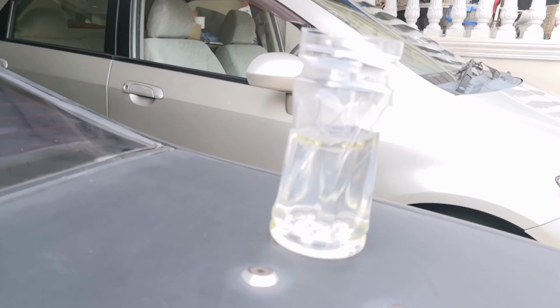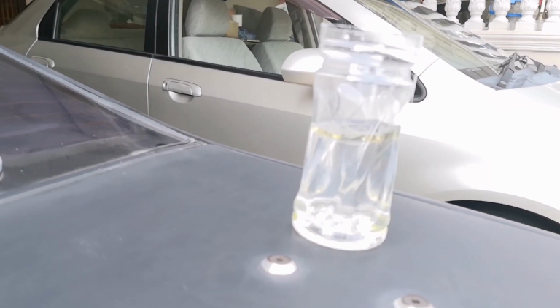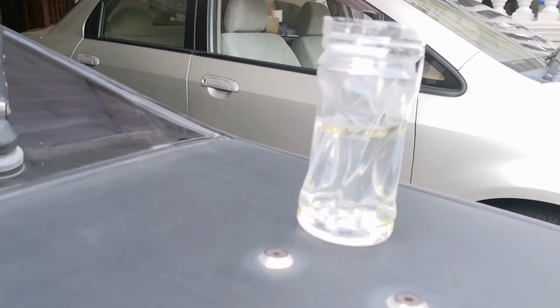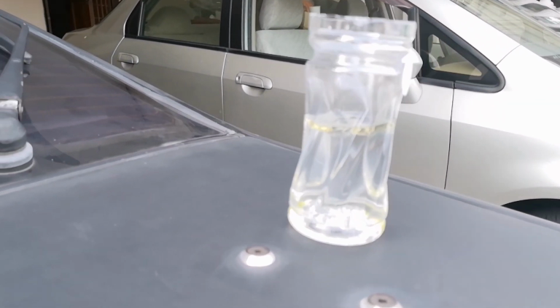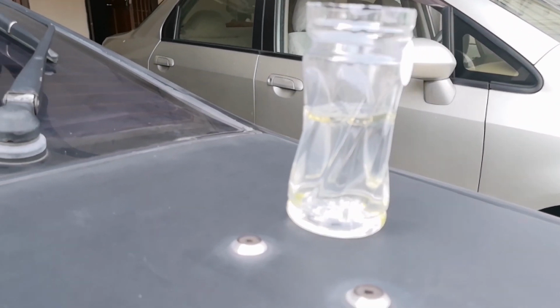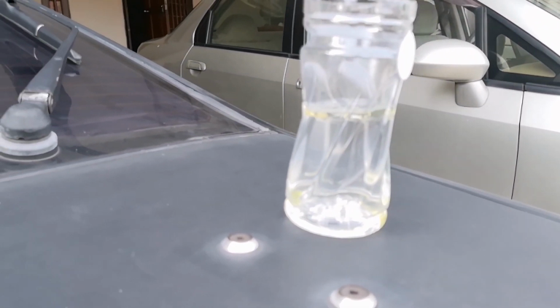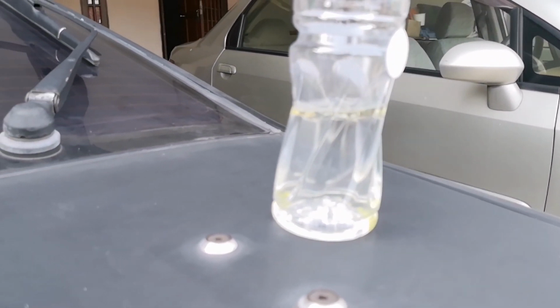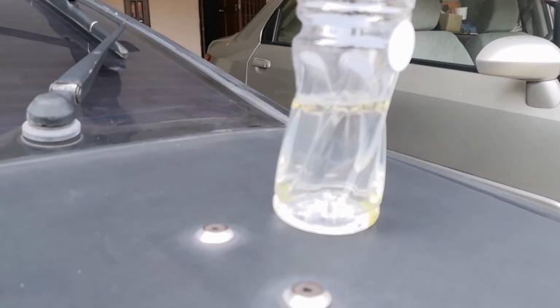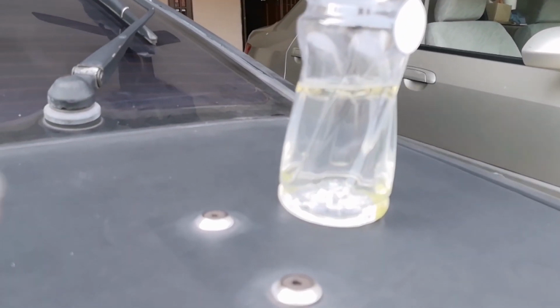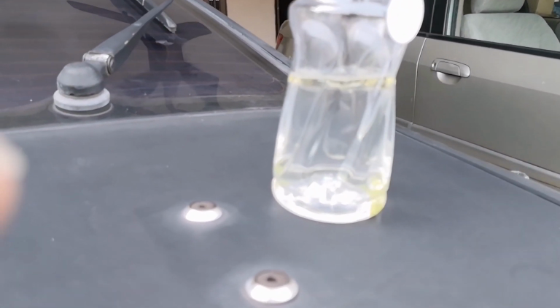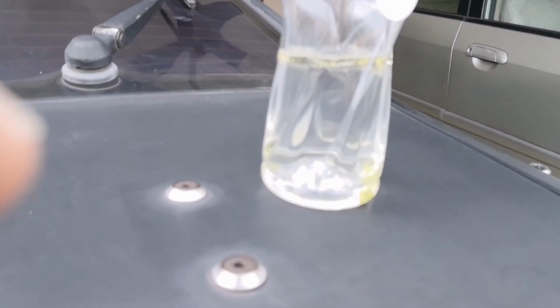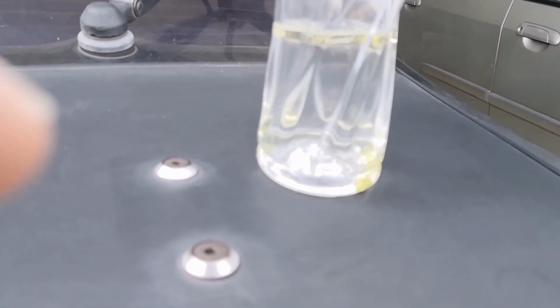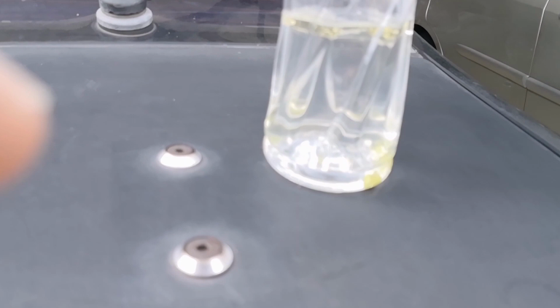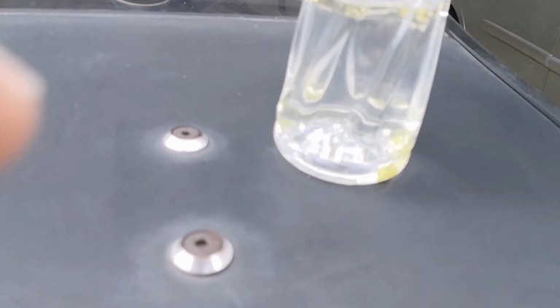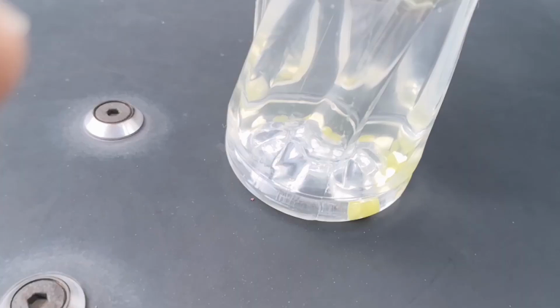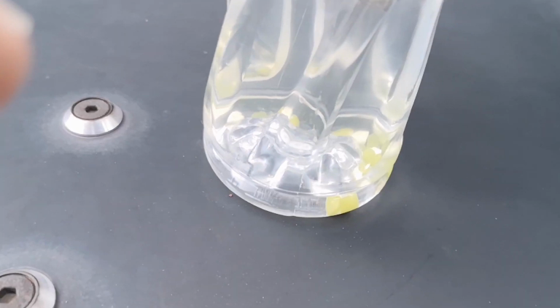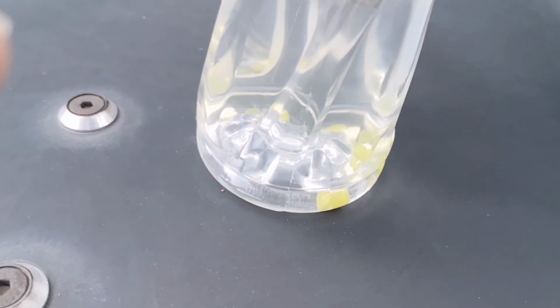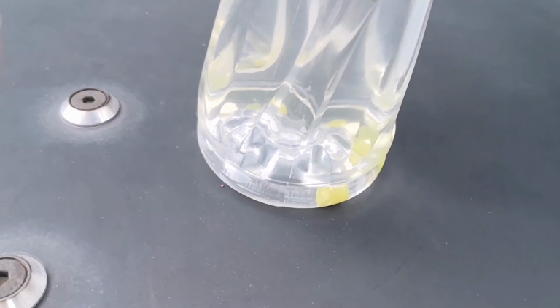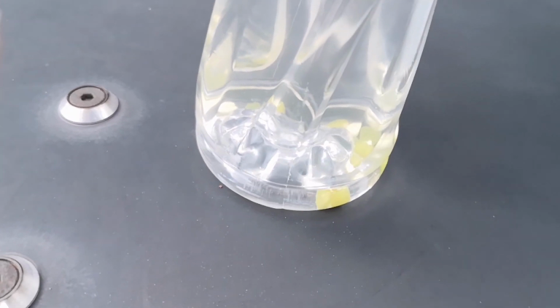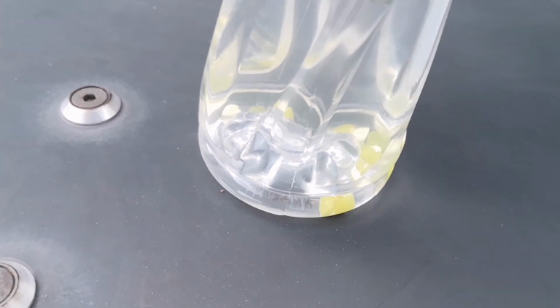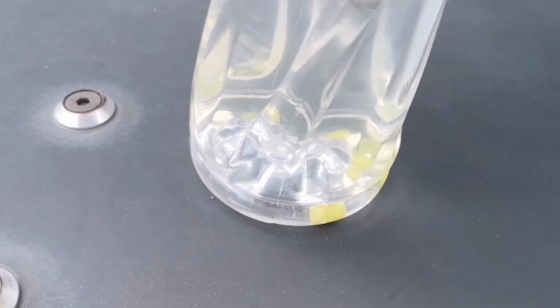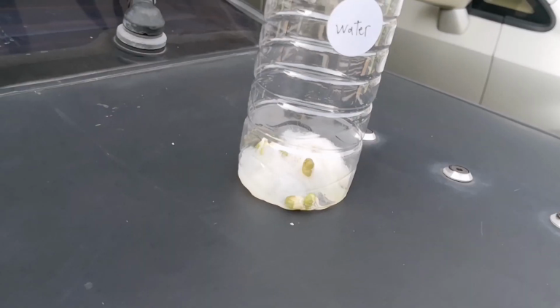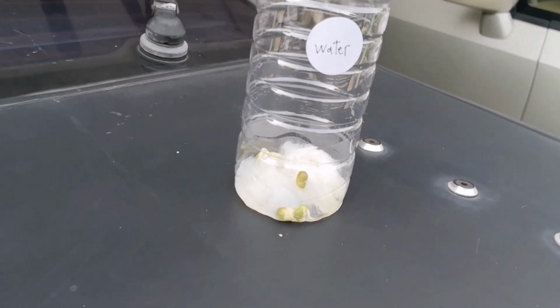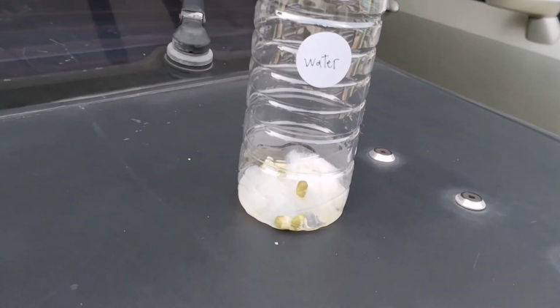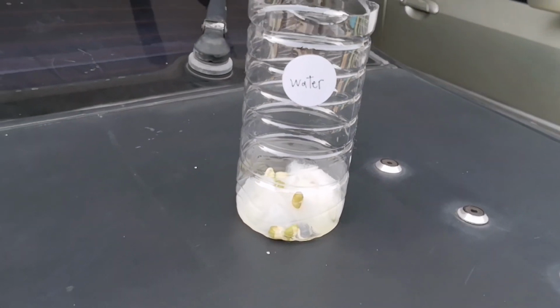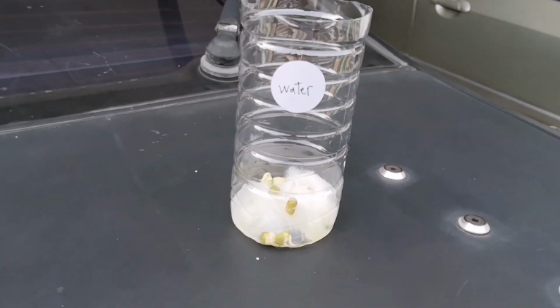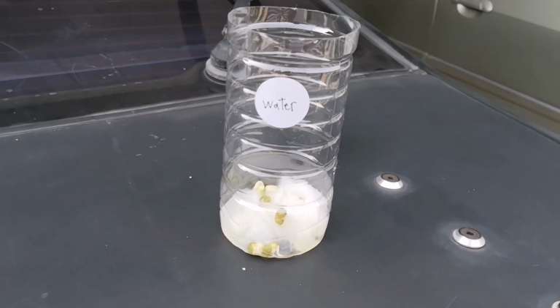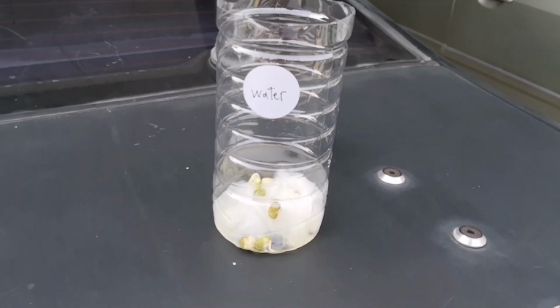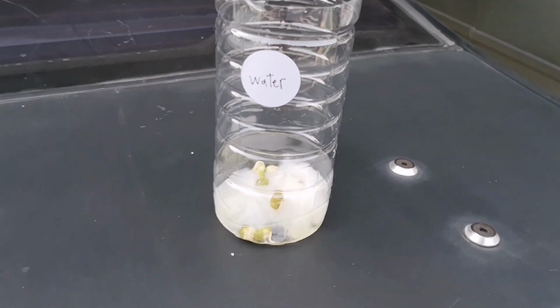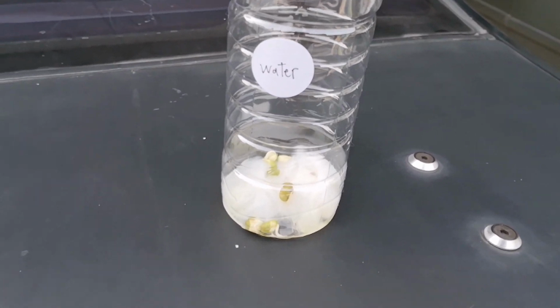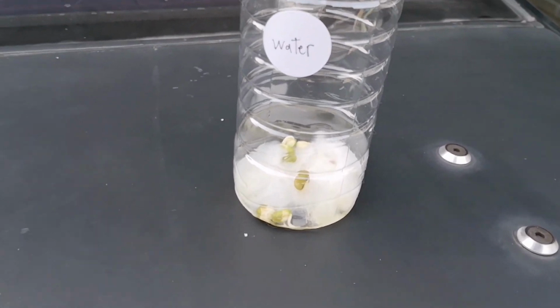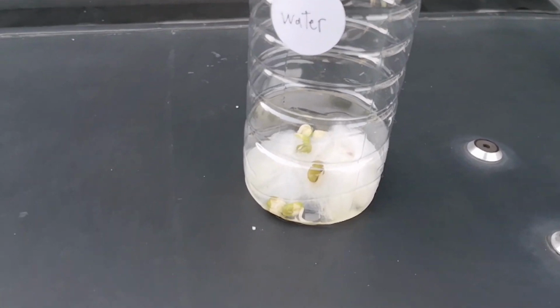Wow! The seeds in the oil shed their skin! I didn't expect it to do that. Maybe this one will germinate.